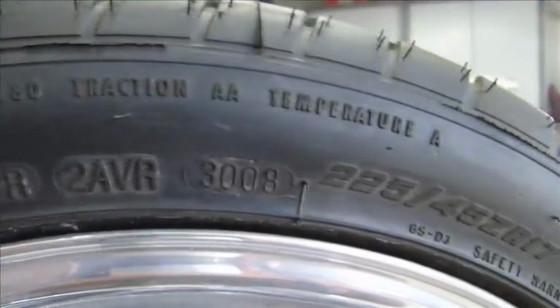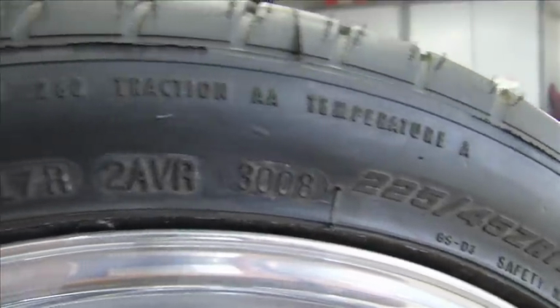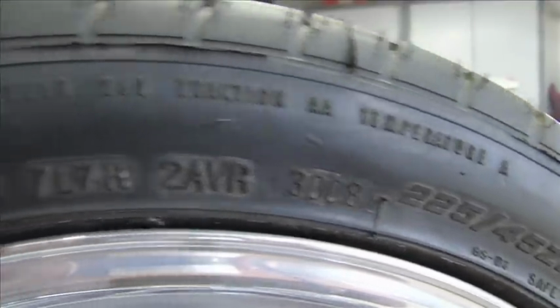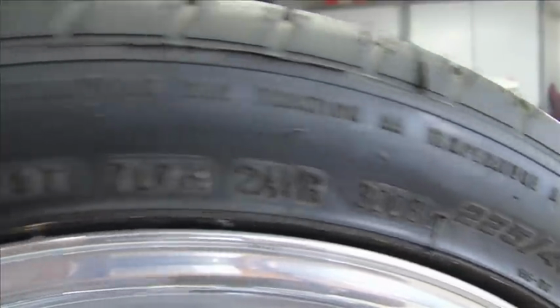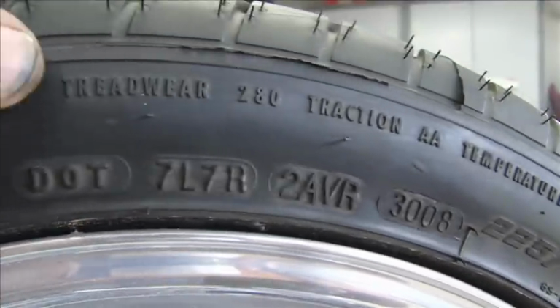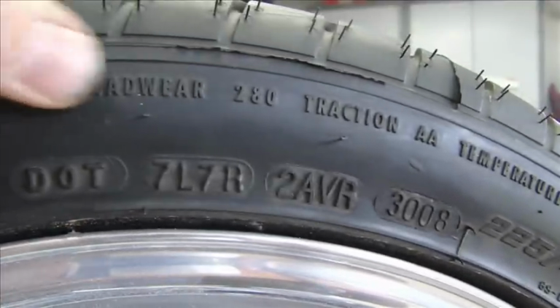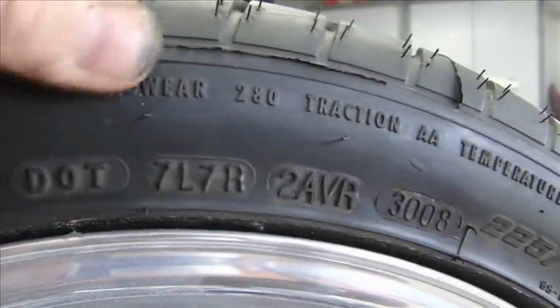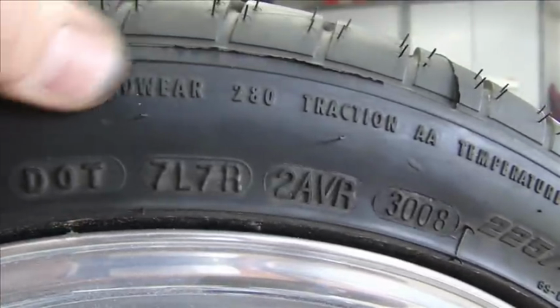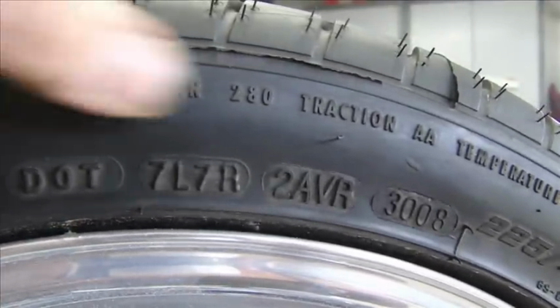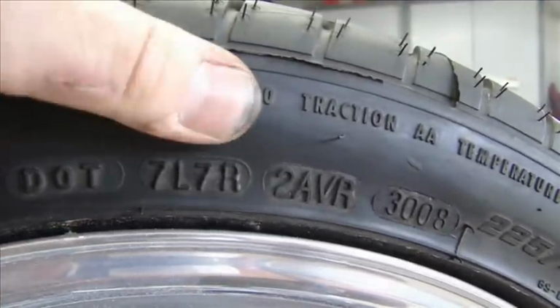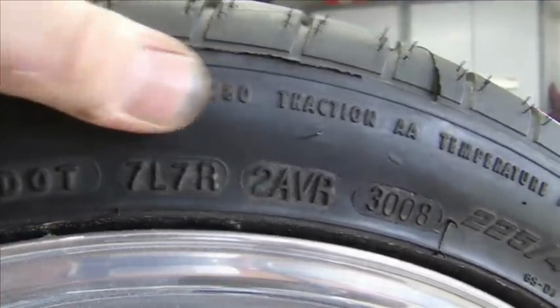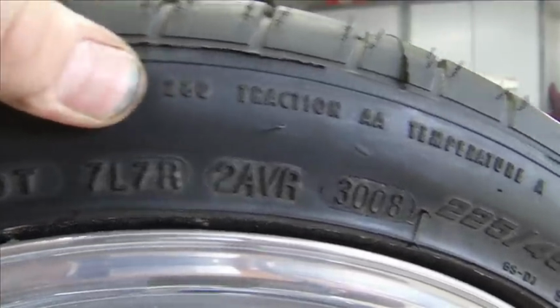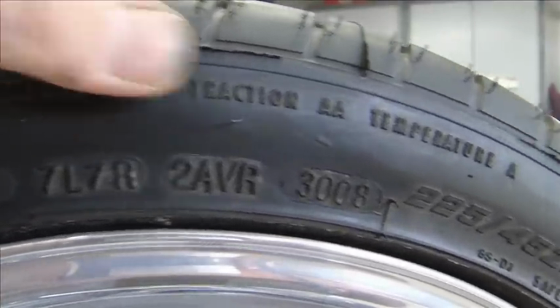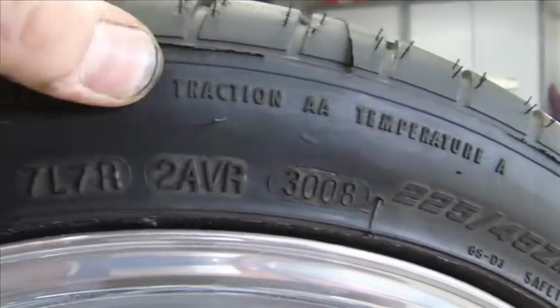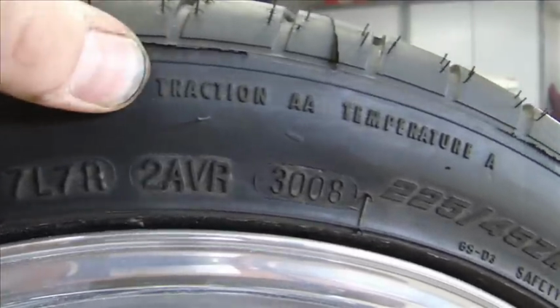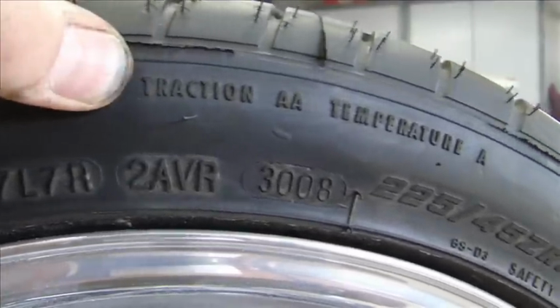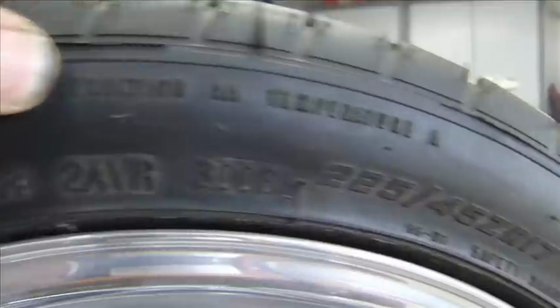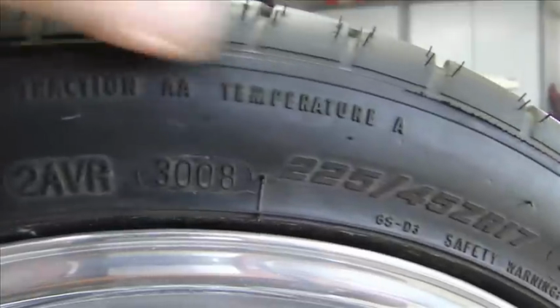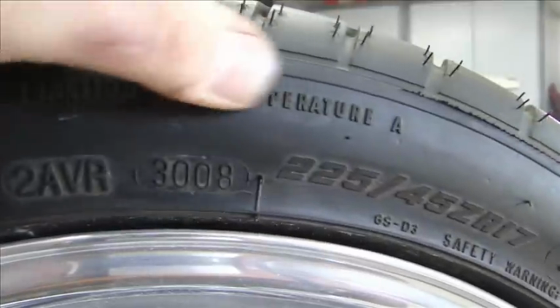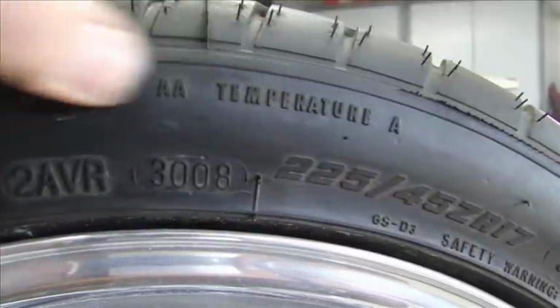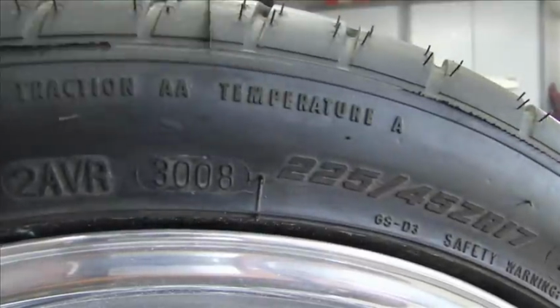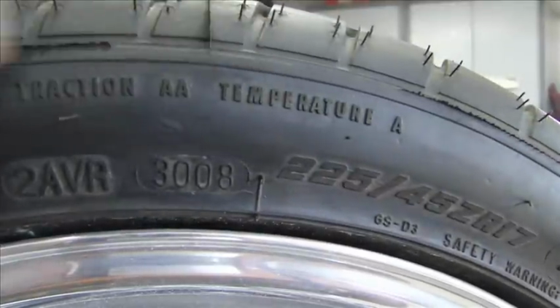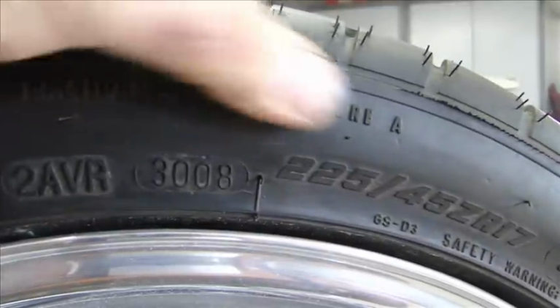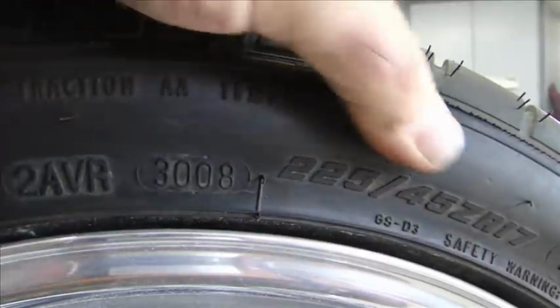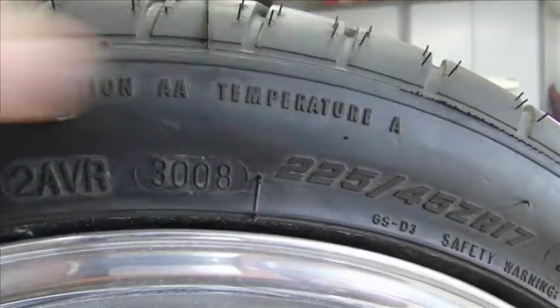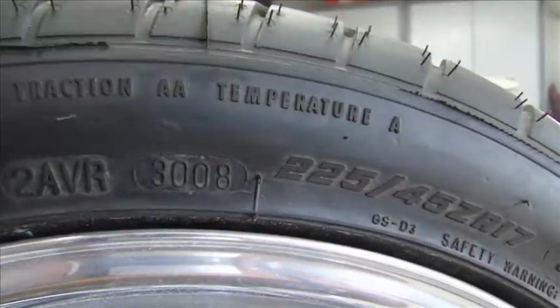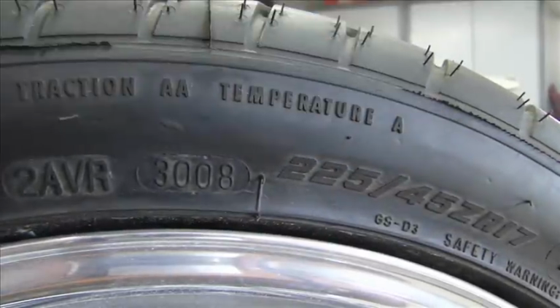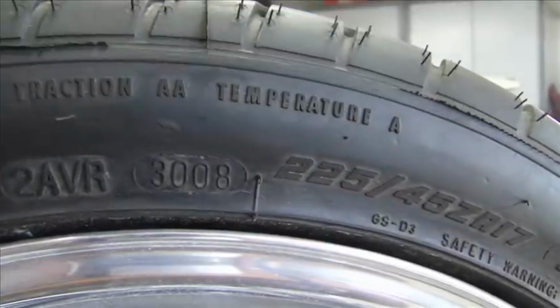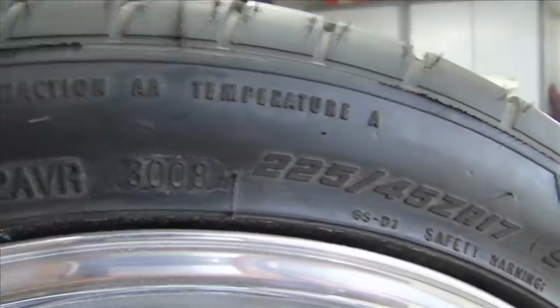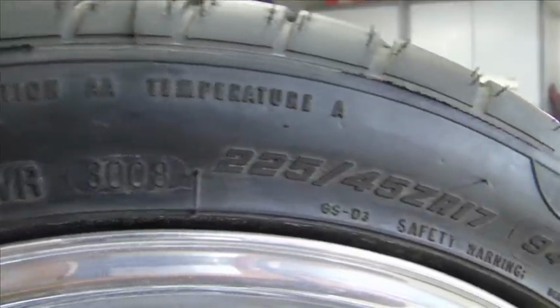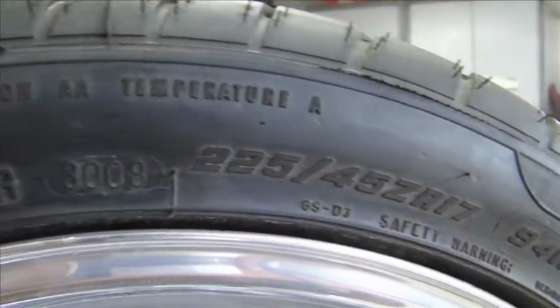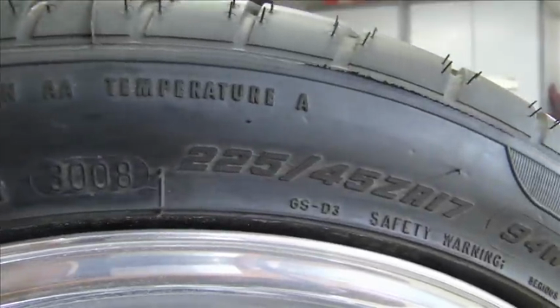Above that you can see it has a tread wear number, a traction rating, and a temperature rating. That's not on all tires, but it is on some tires.